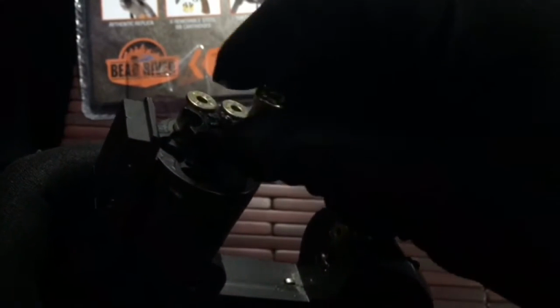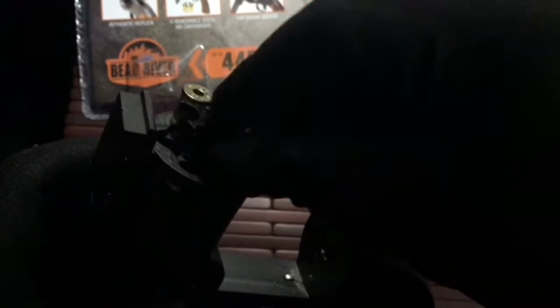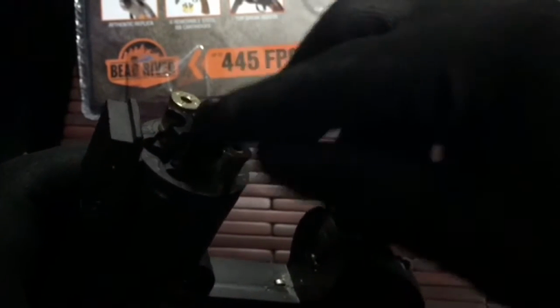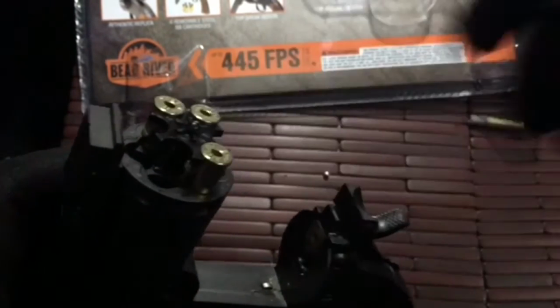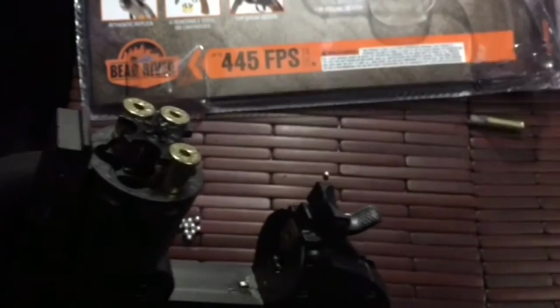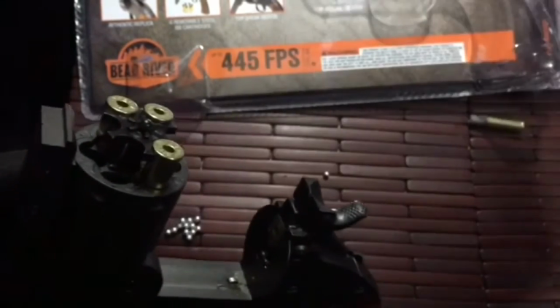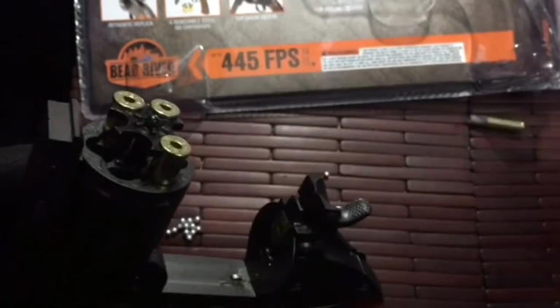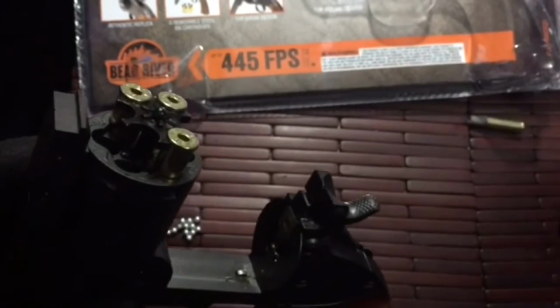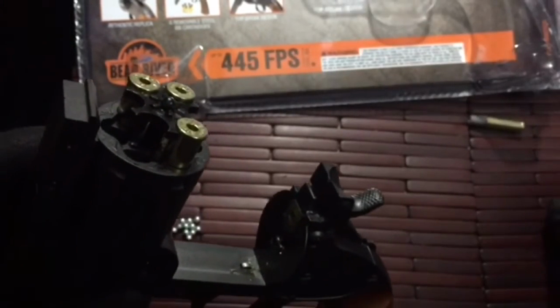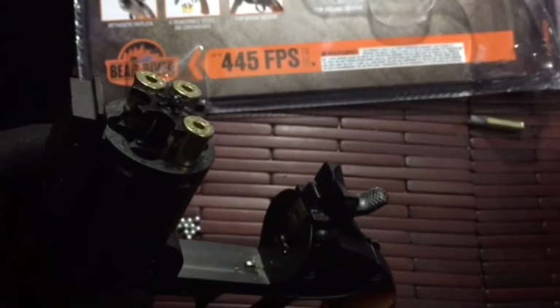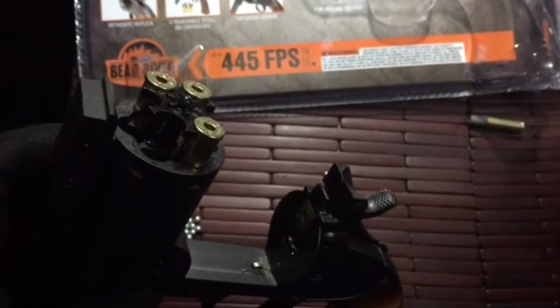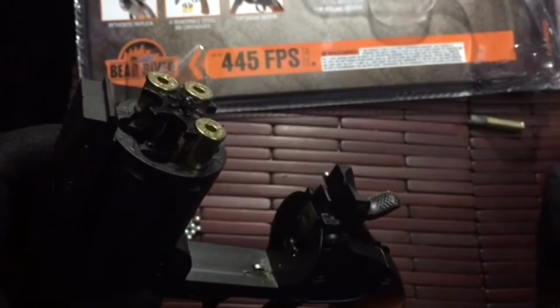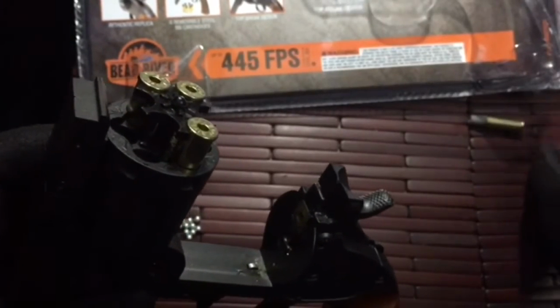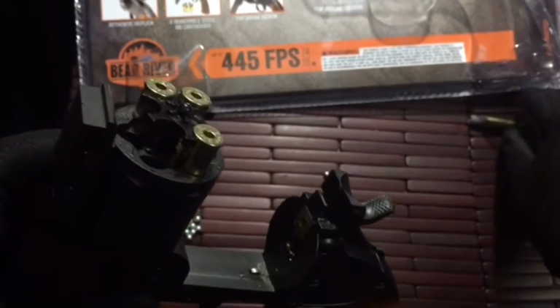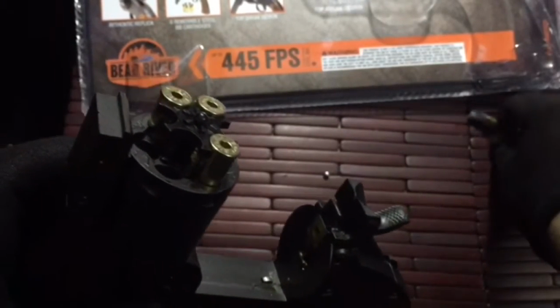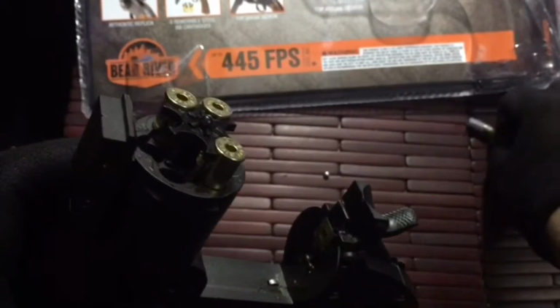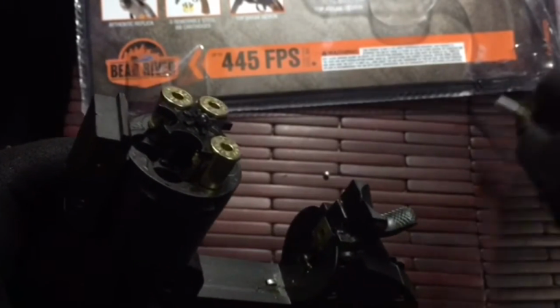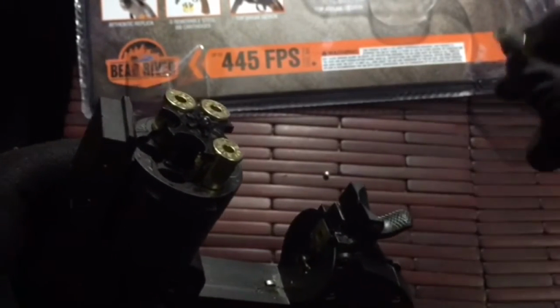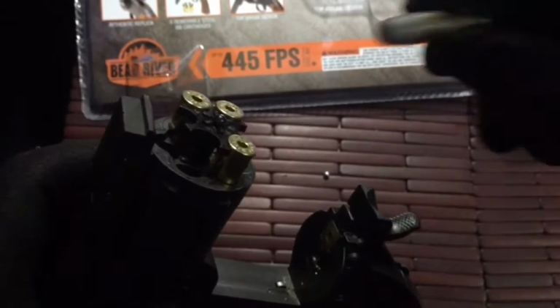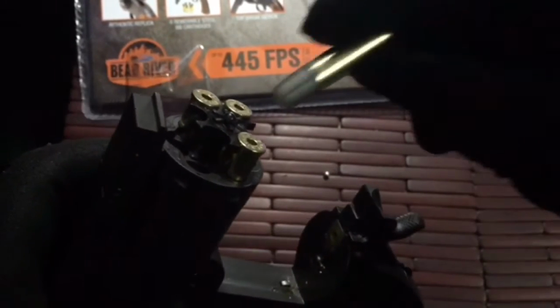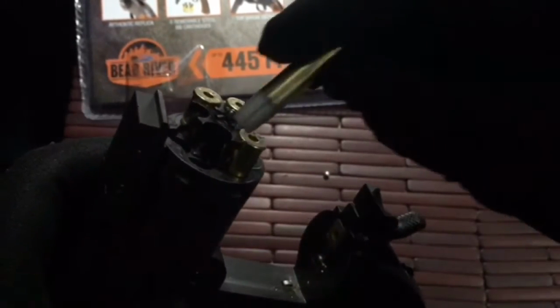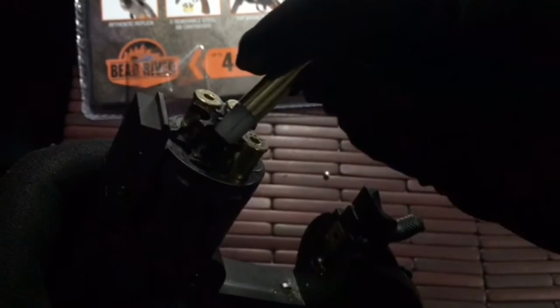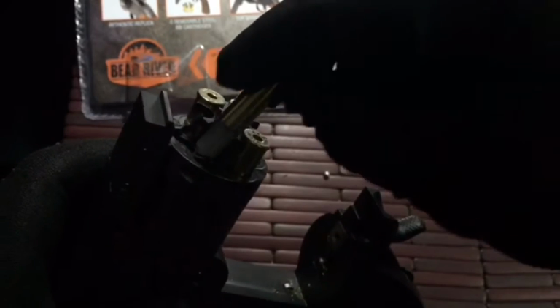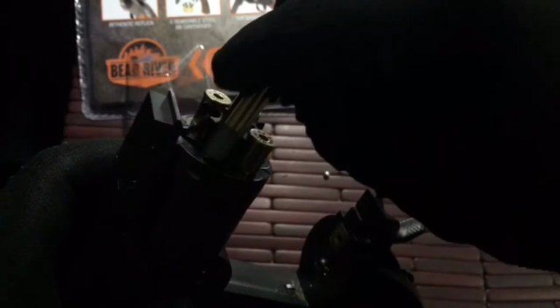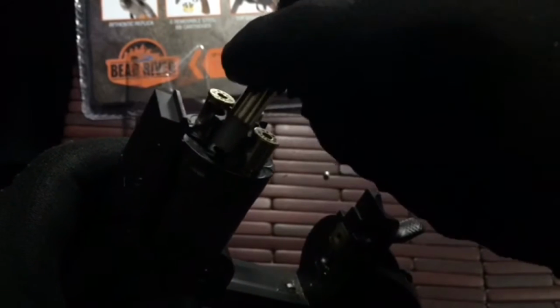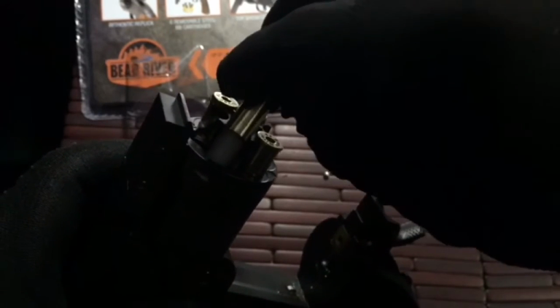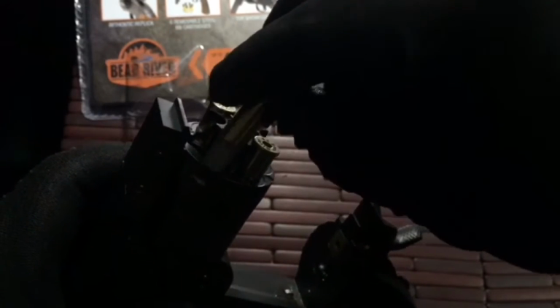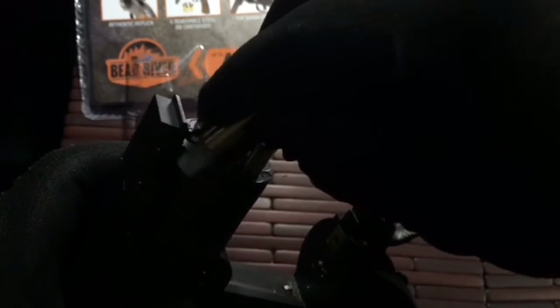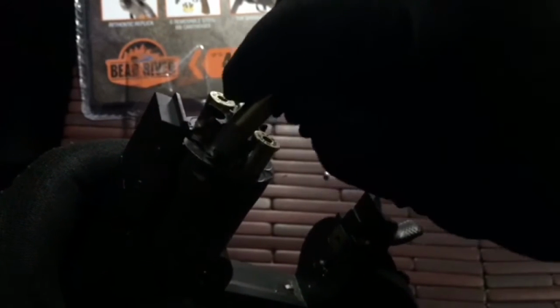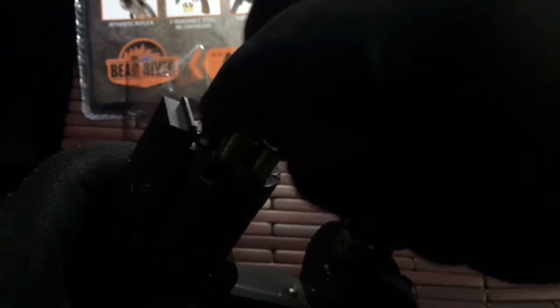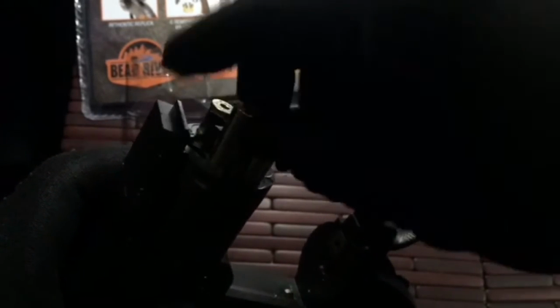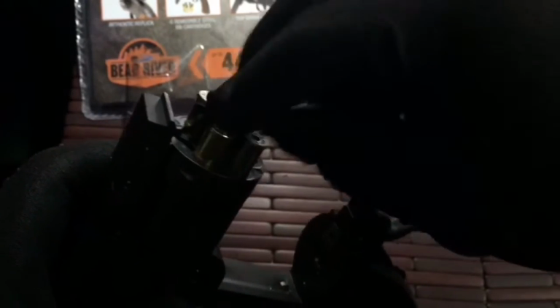Loading does take some time, but it's manageable.